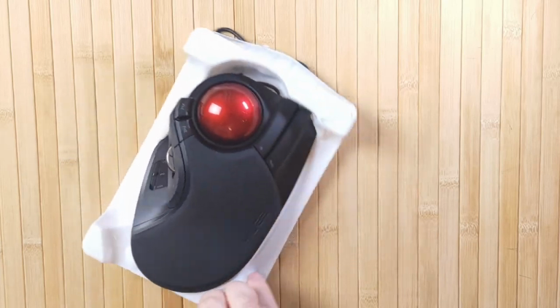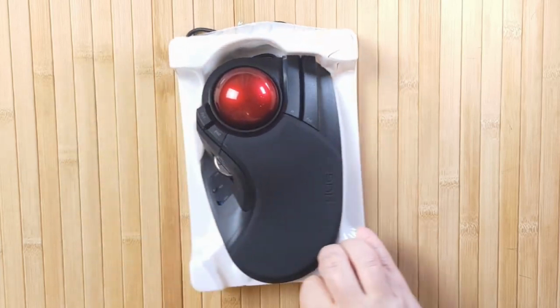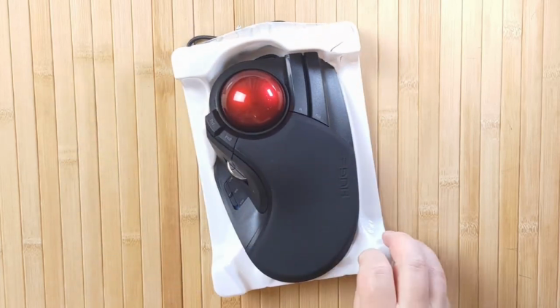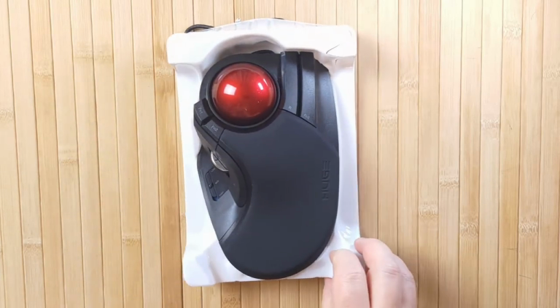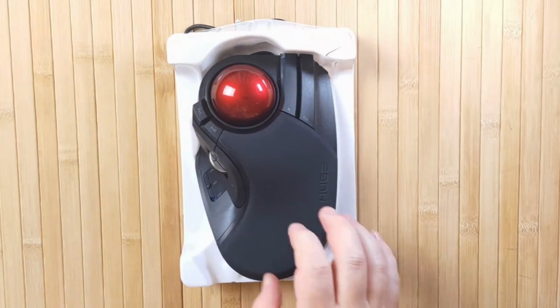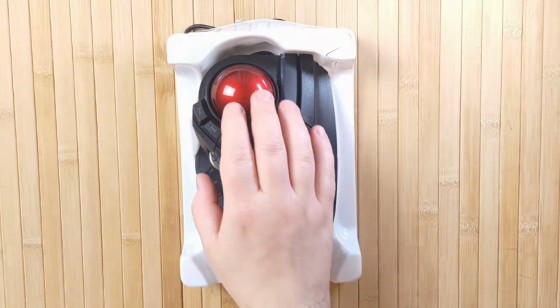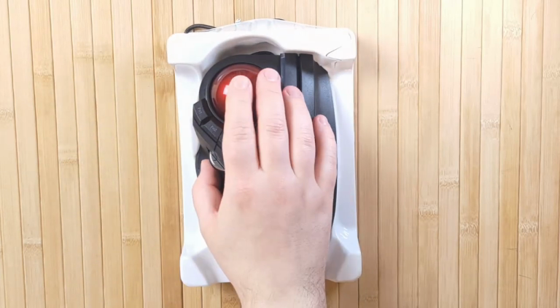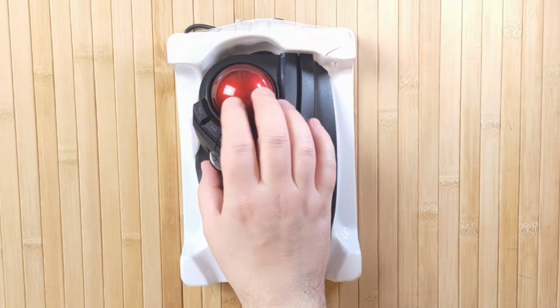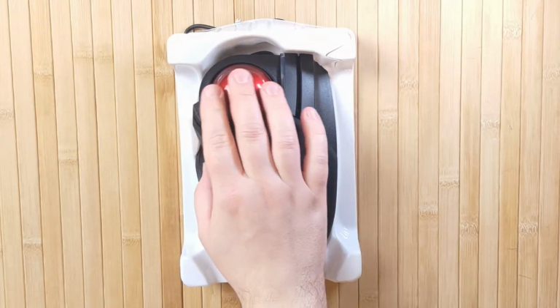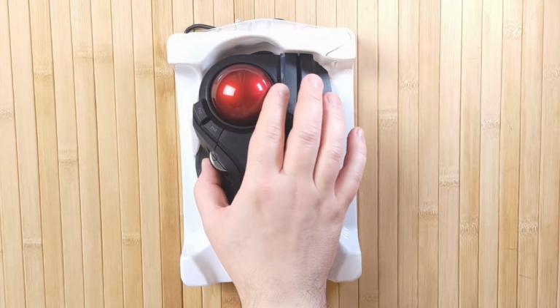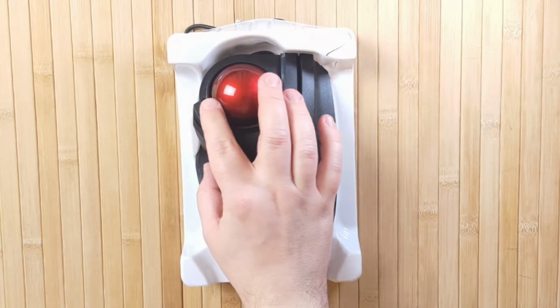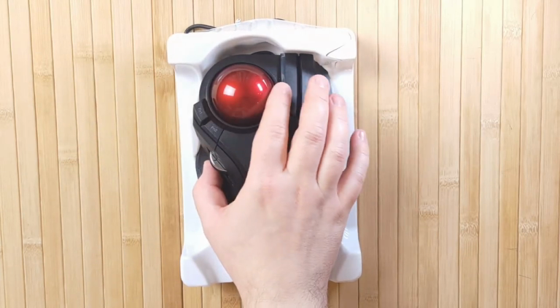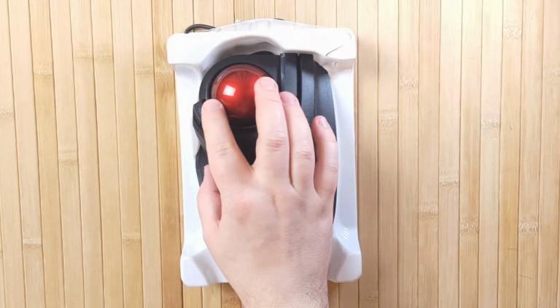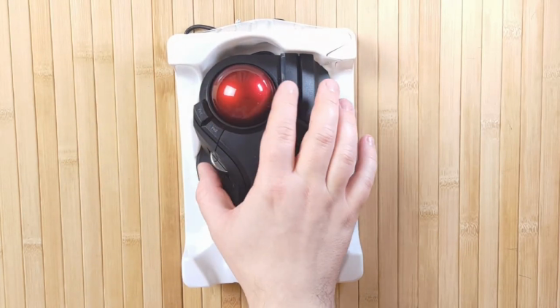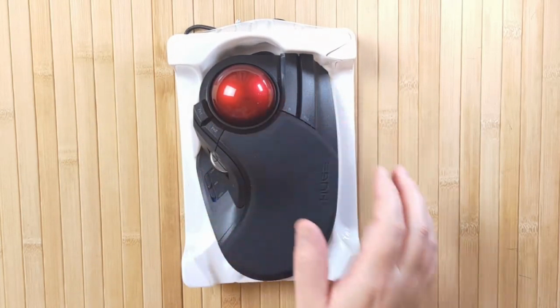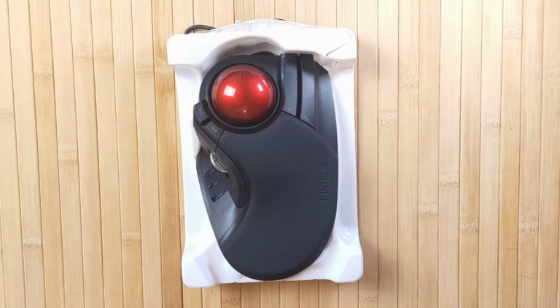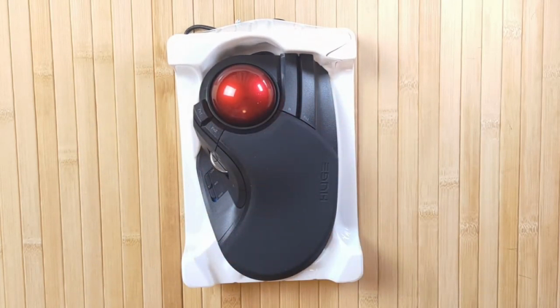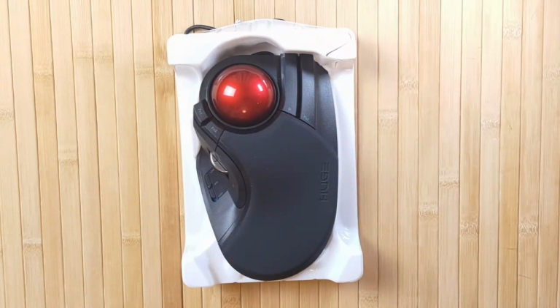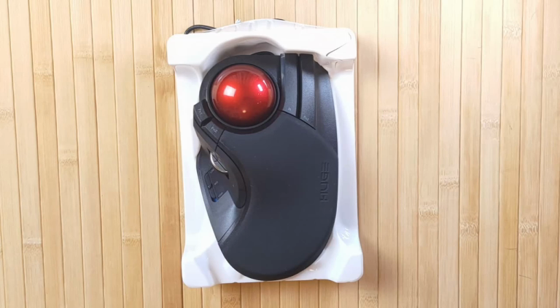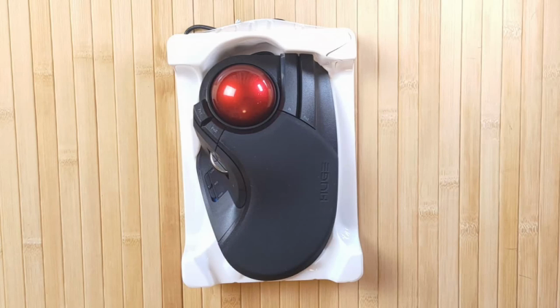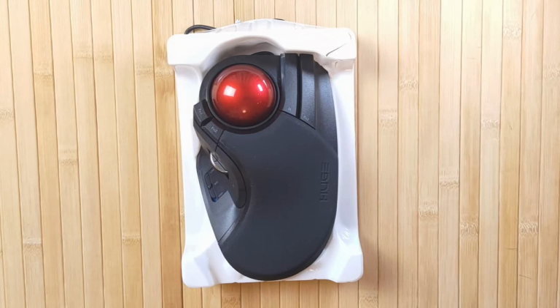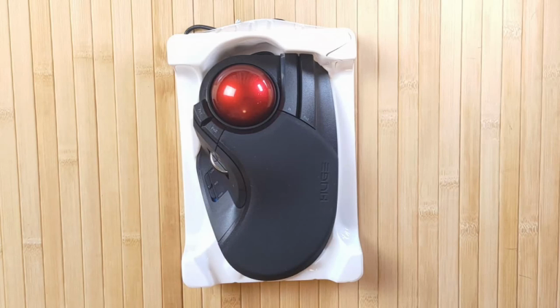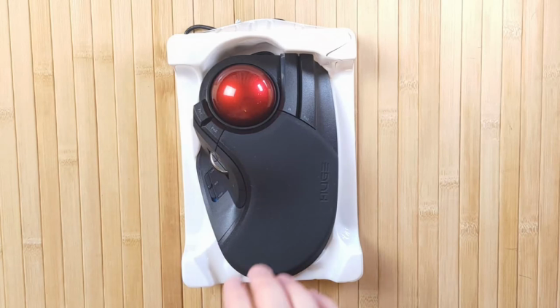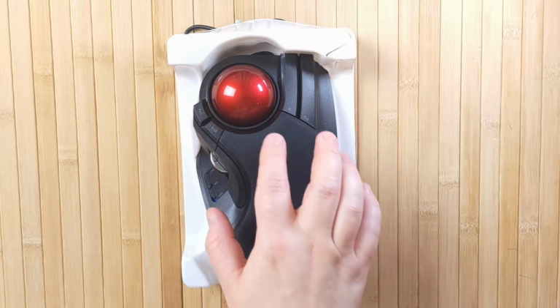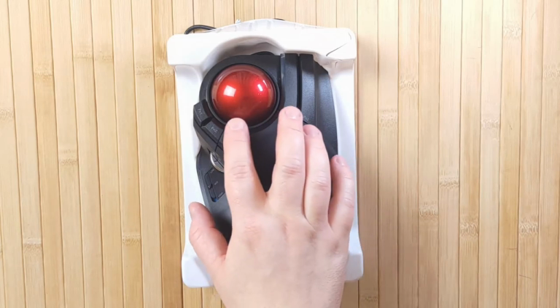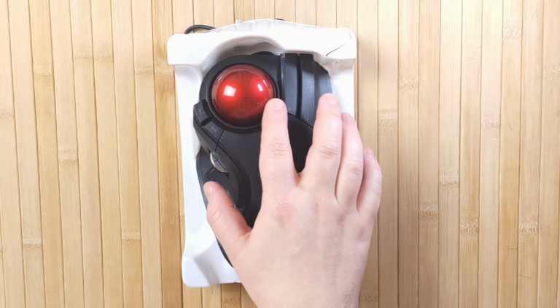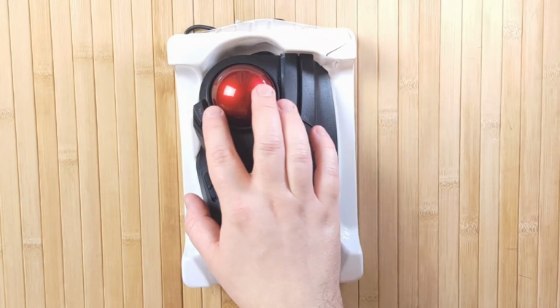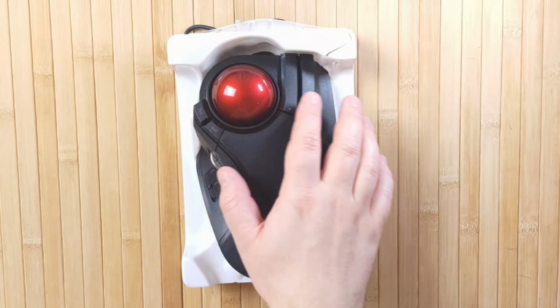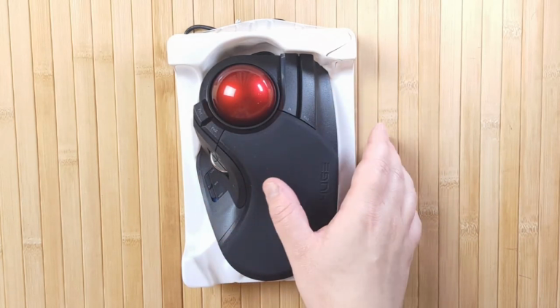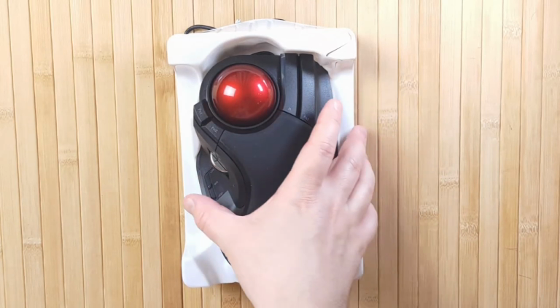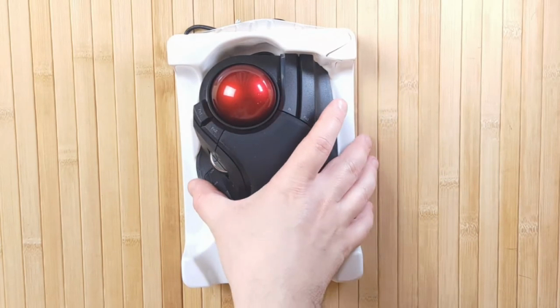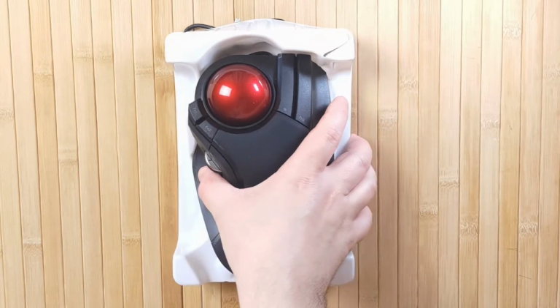Trackballs are super ergonomic, they're much more healthy for you than regular mice, and I really recommend giving one a try if you haven't already — it's a really fun experience.